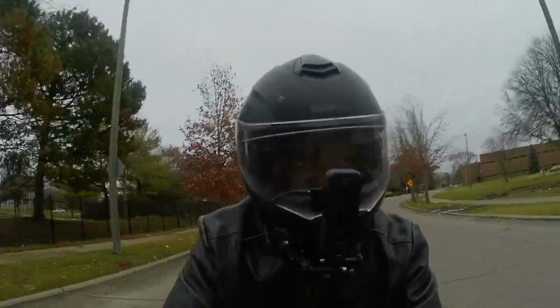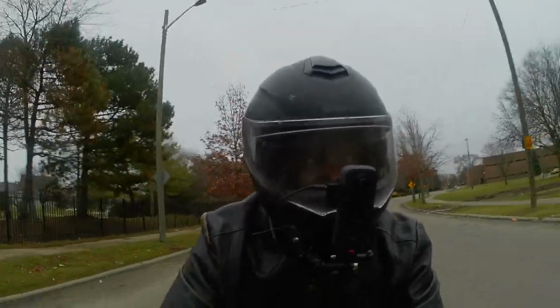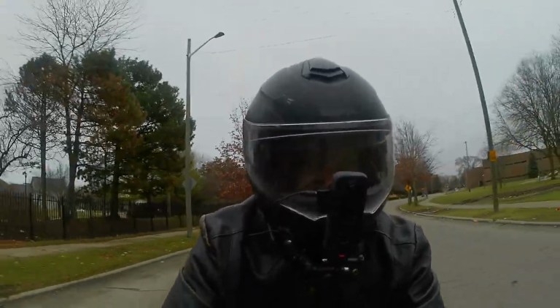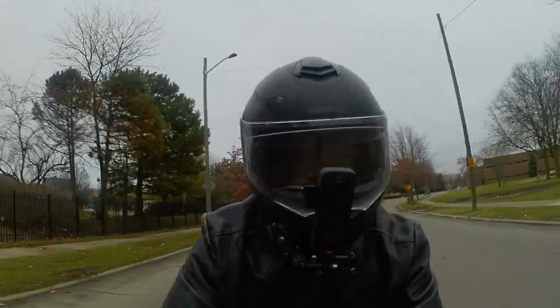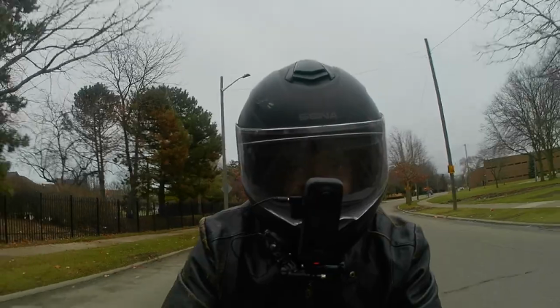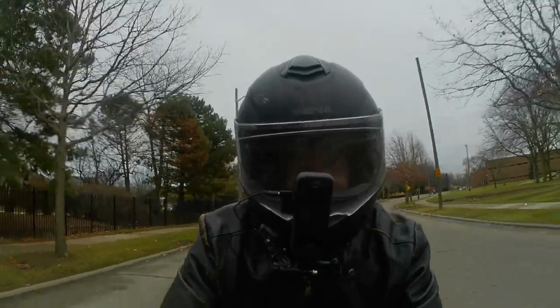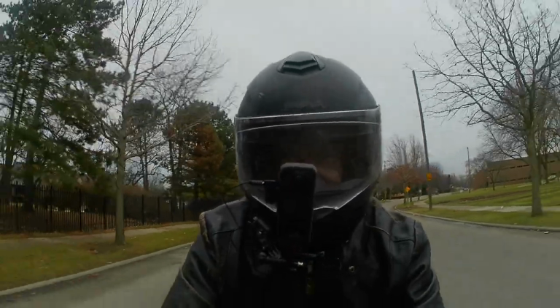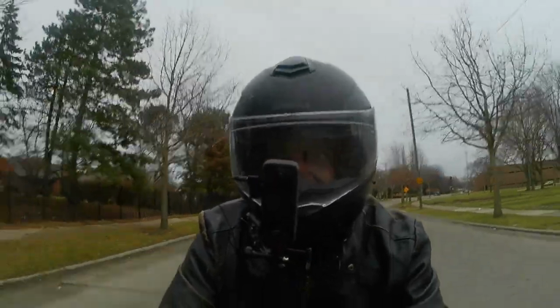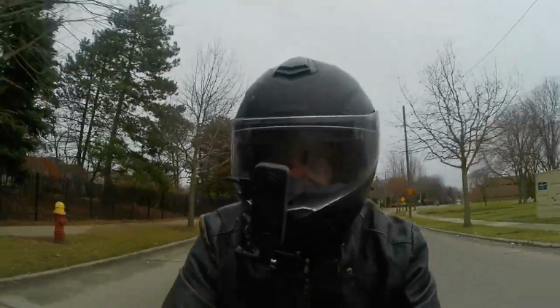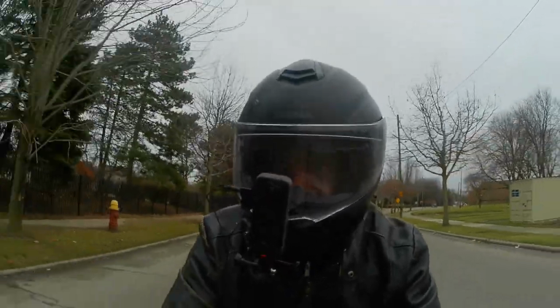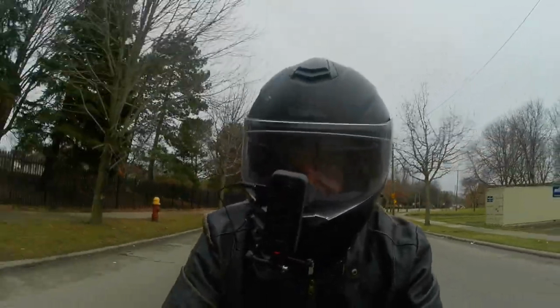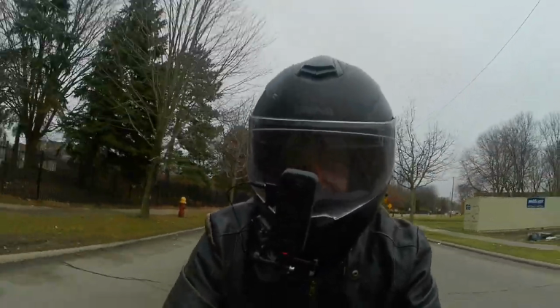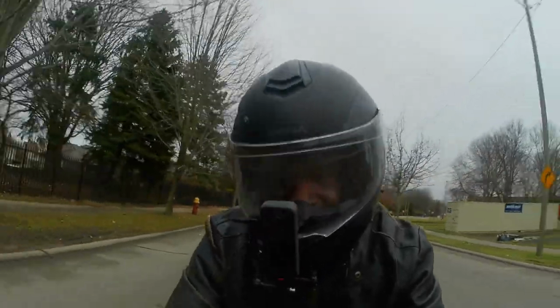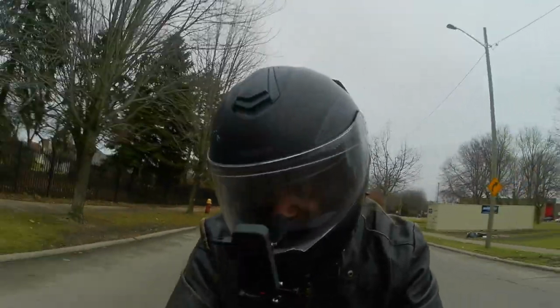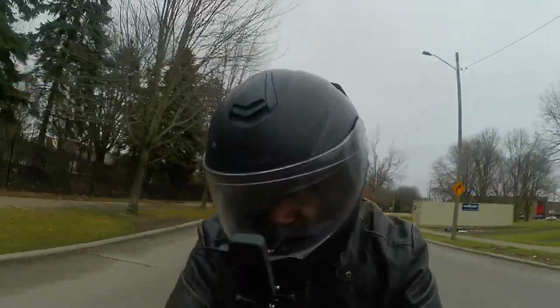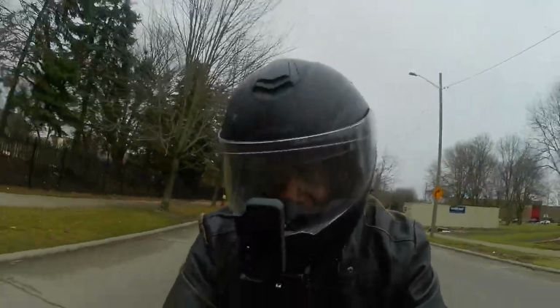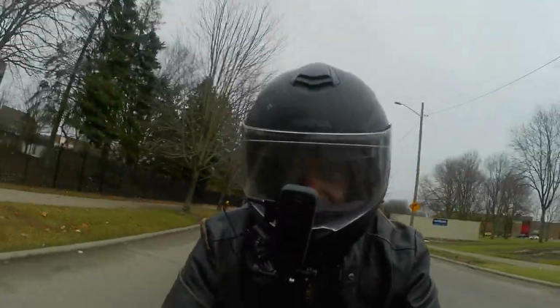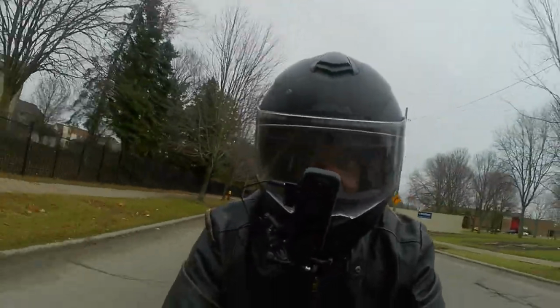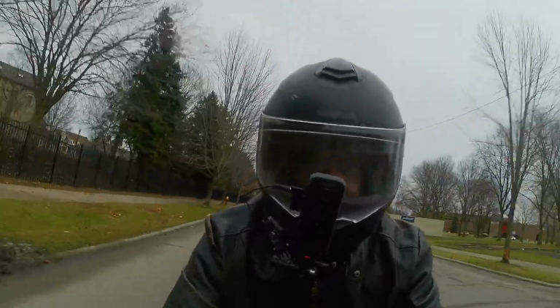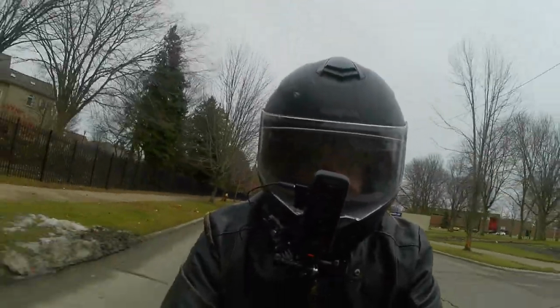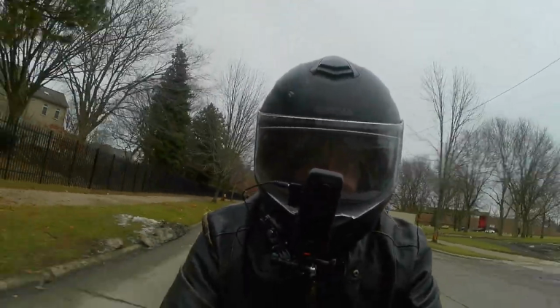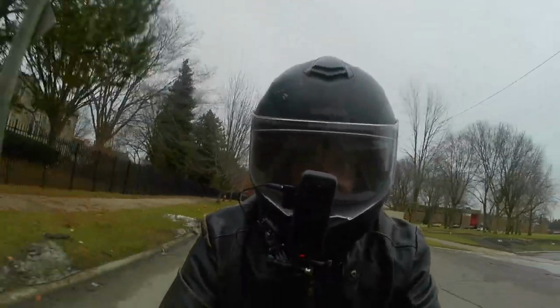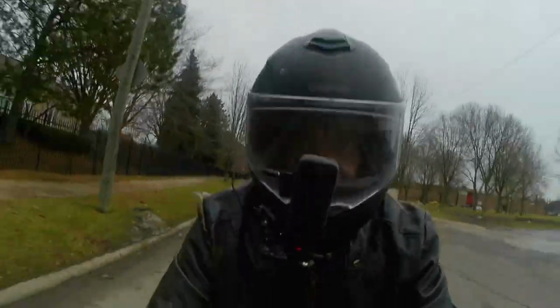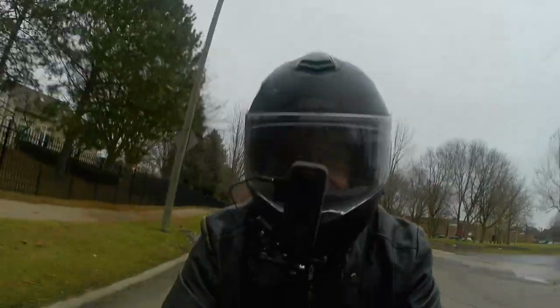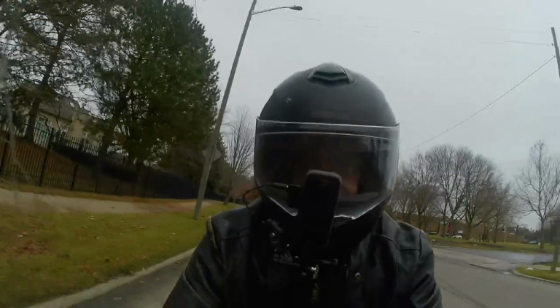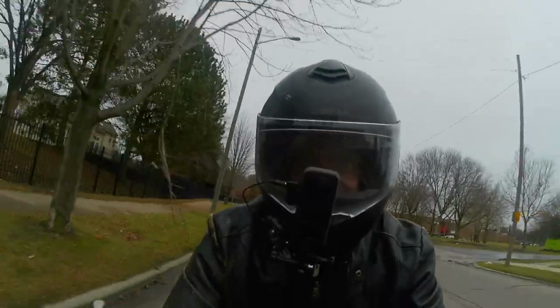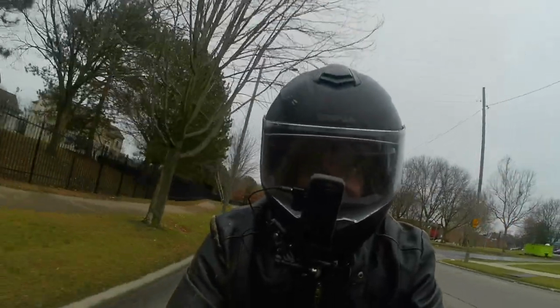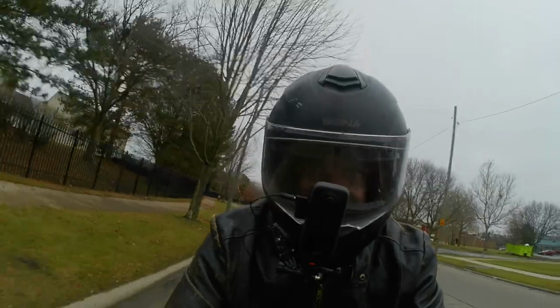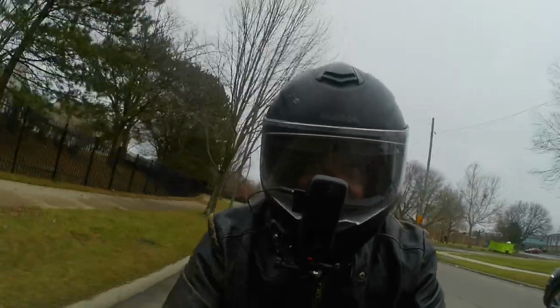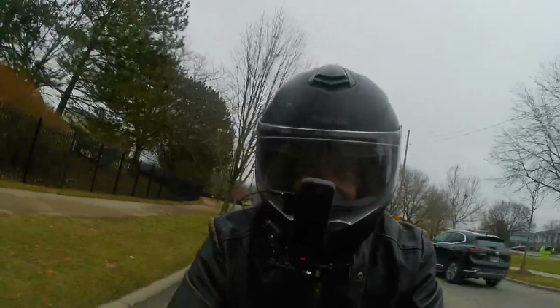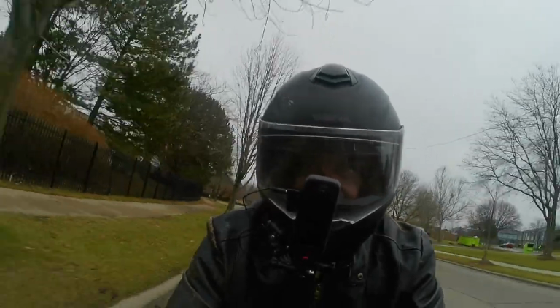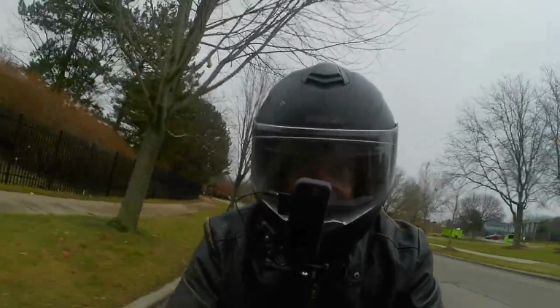I'm using it as my primary camera, so we're just going to go out and get a little video.